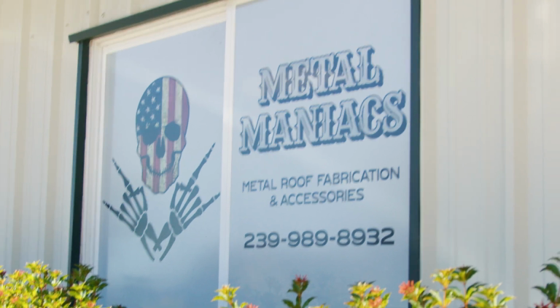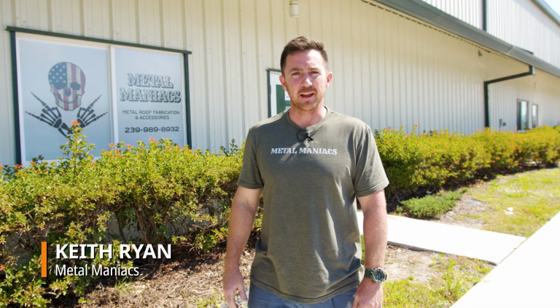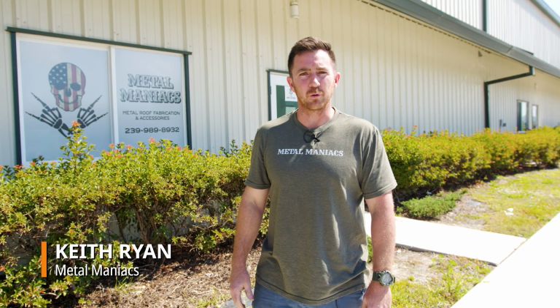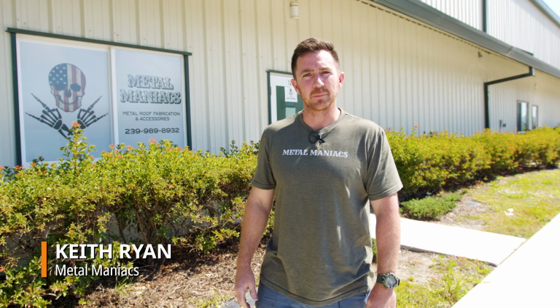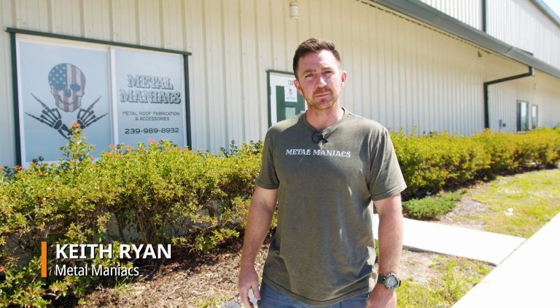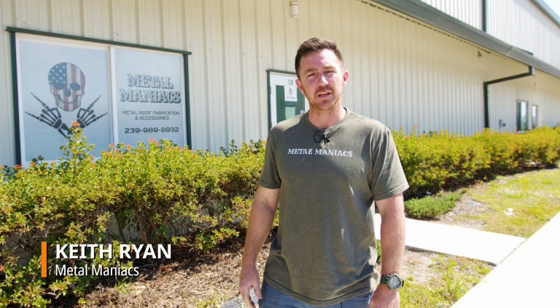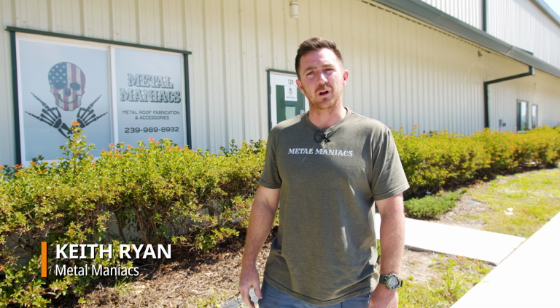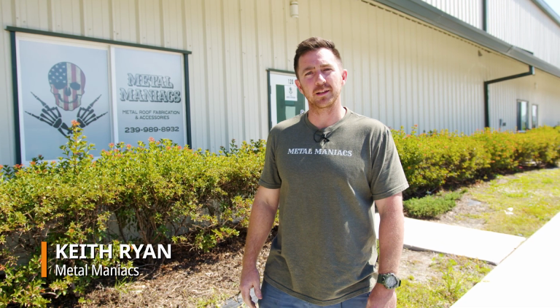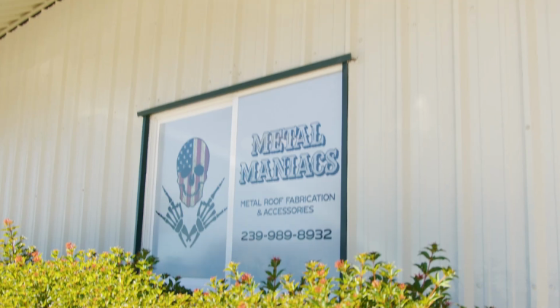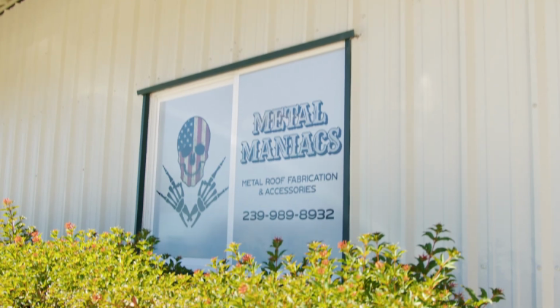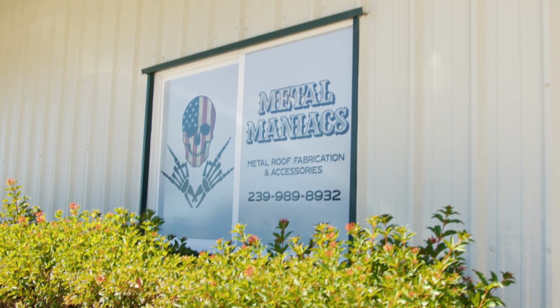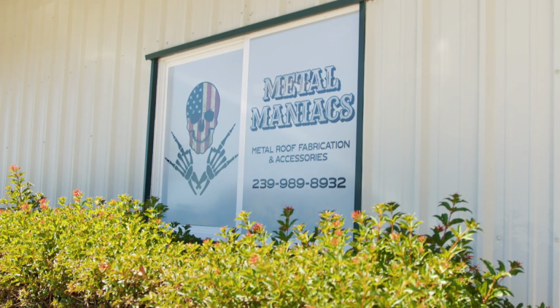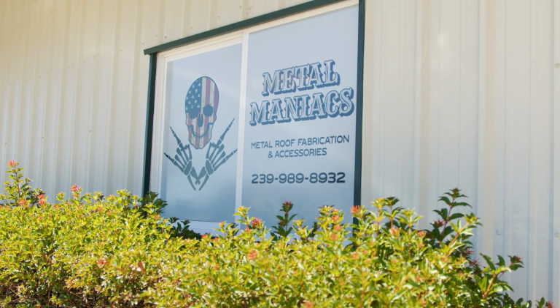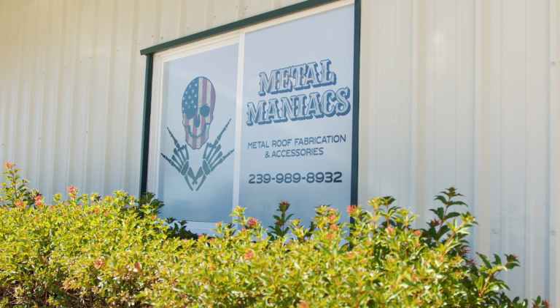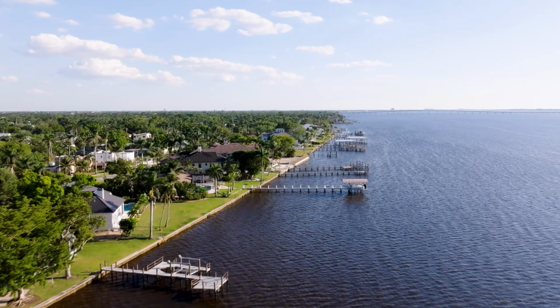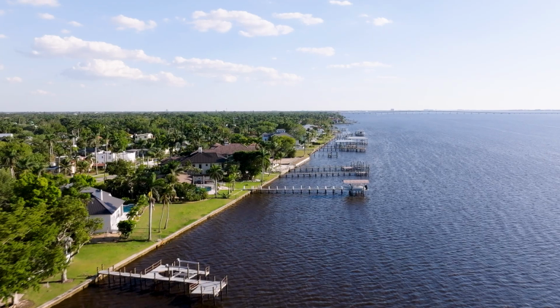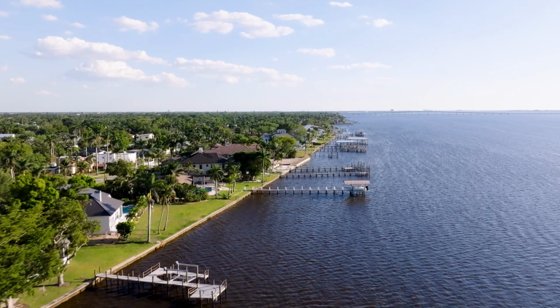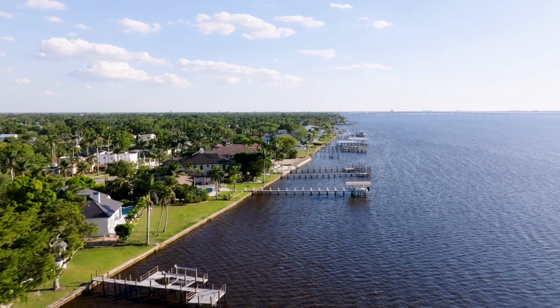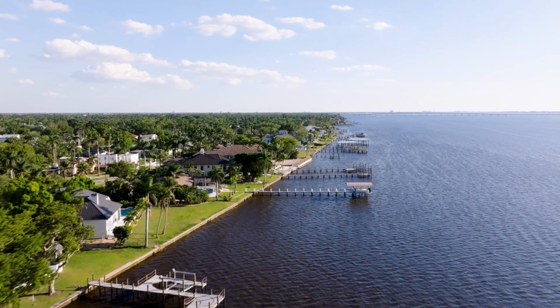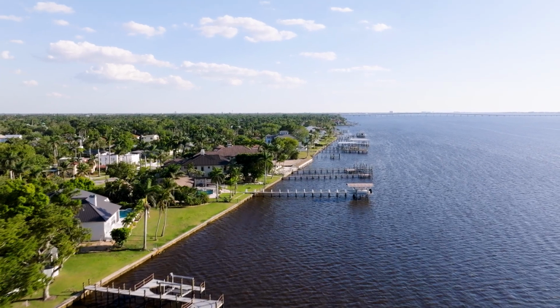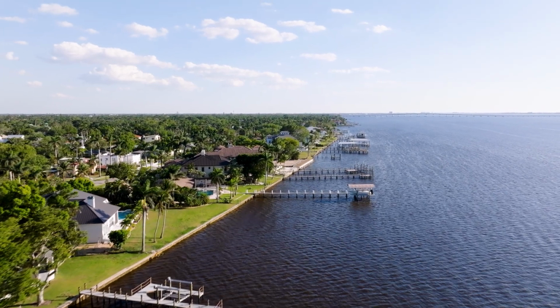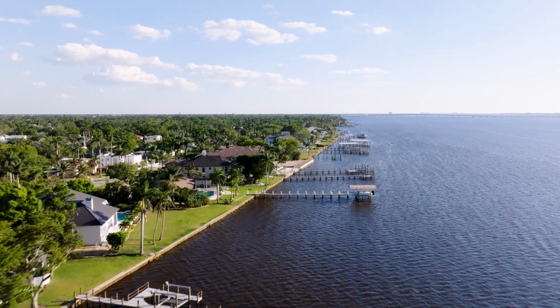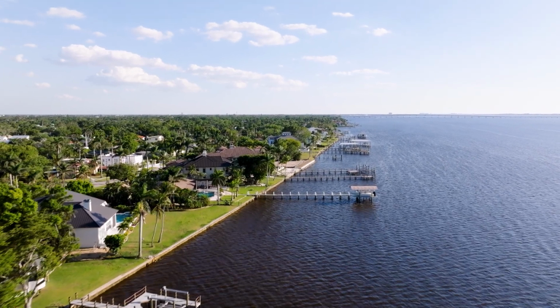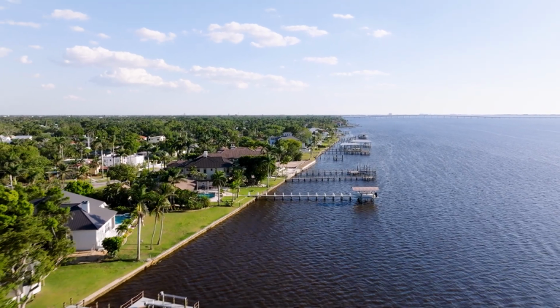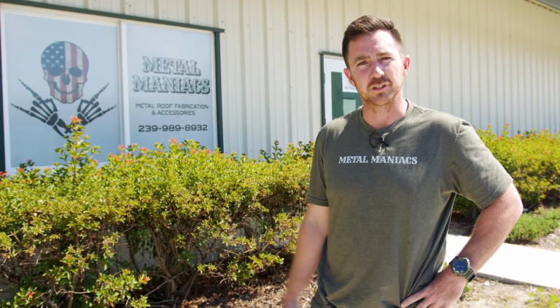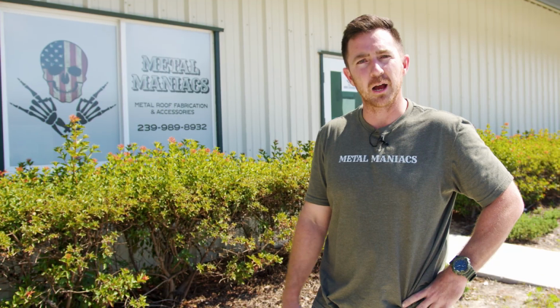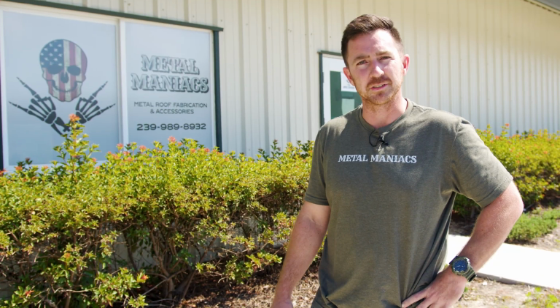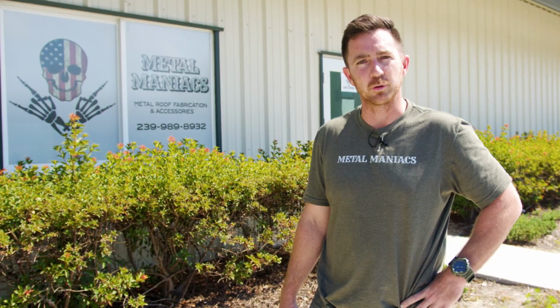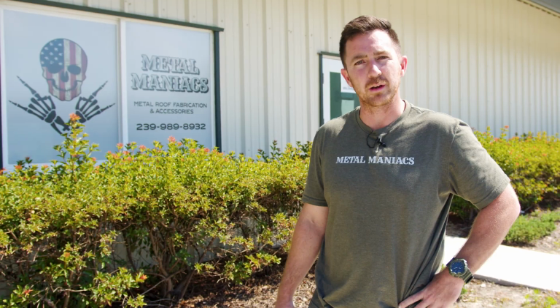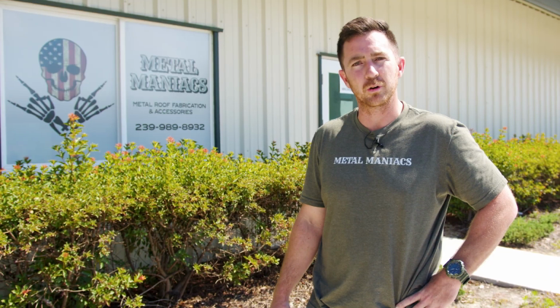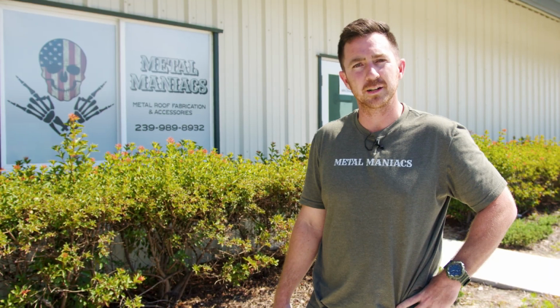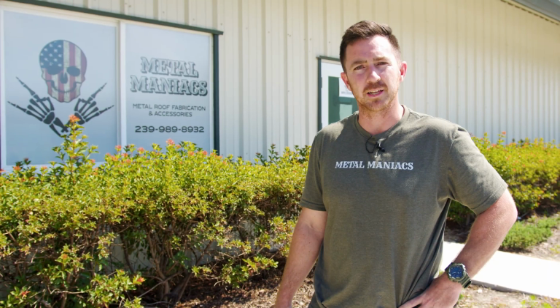Hey everyone, my name is Keith Ryan. I own Metal Maniacs down here in Fort Myers, Florida. We're gonna take a tour around the shop and see what we have going on inside.